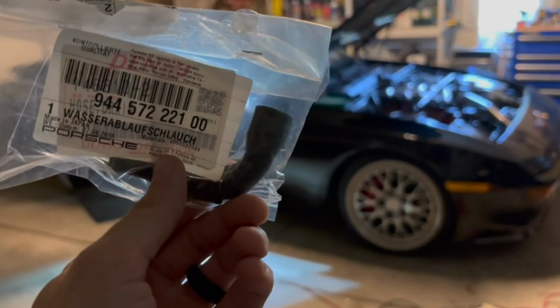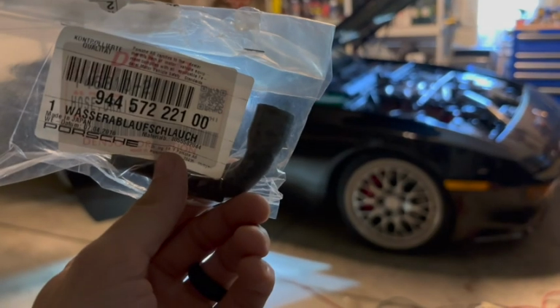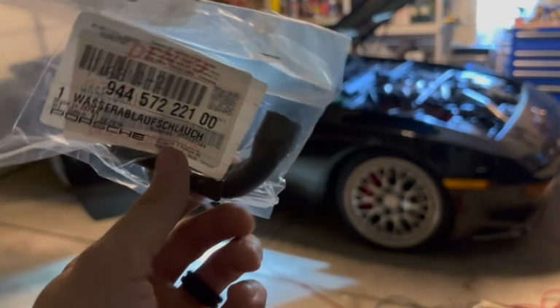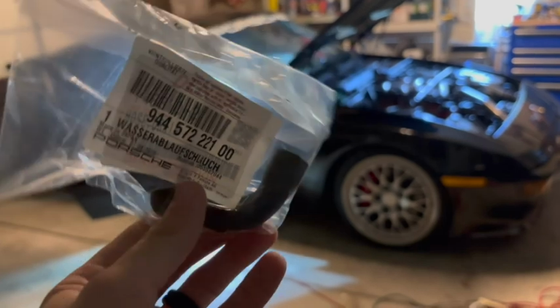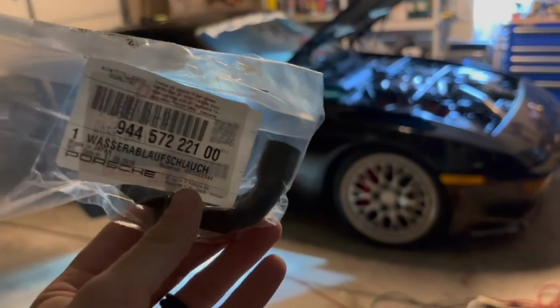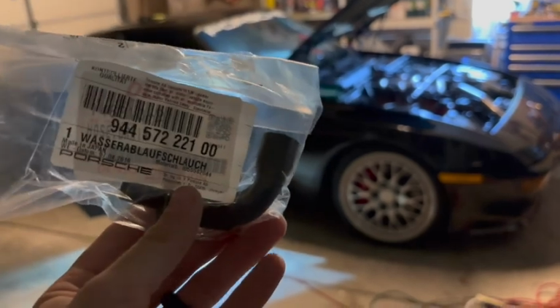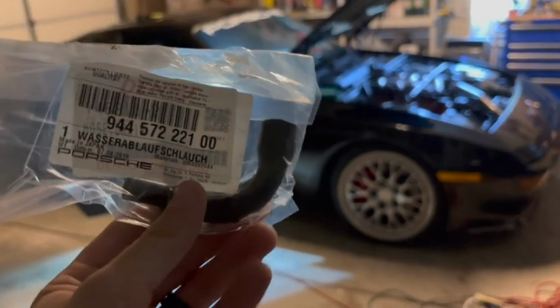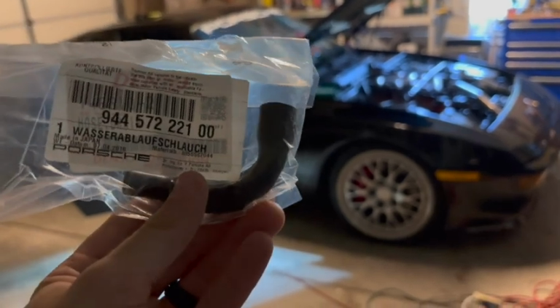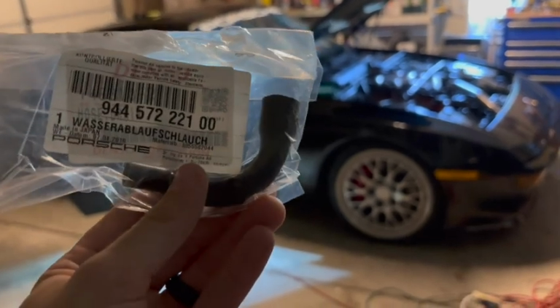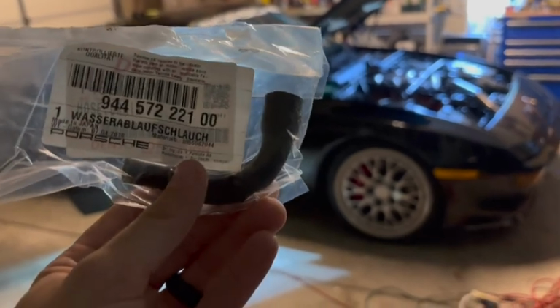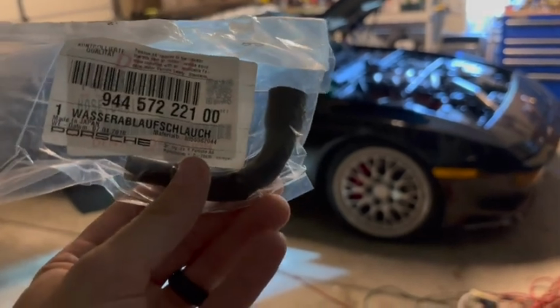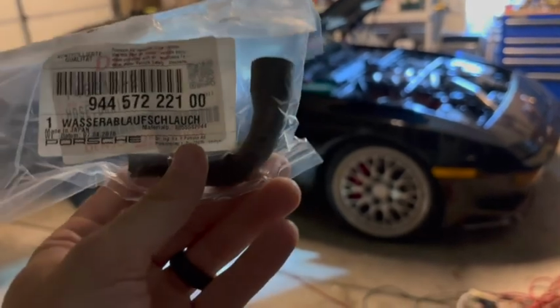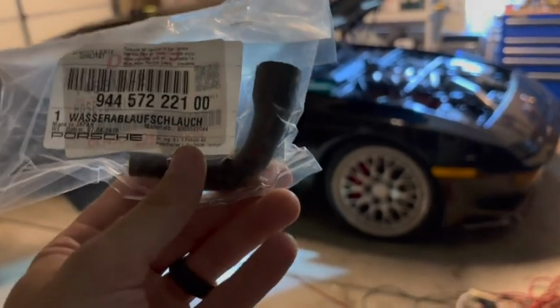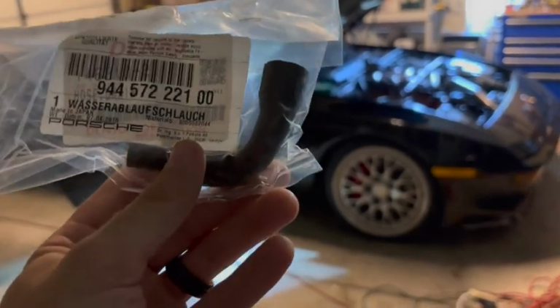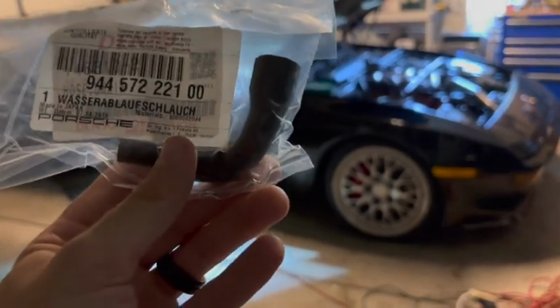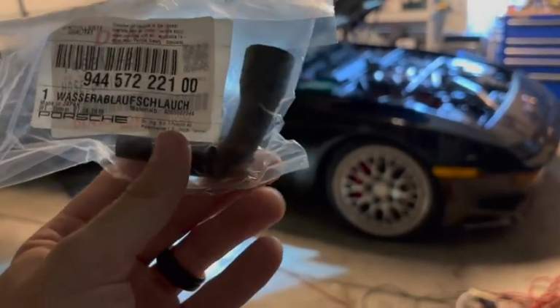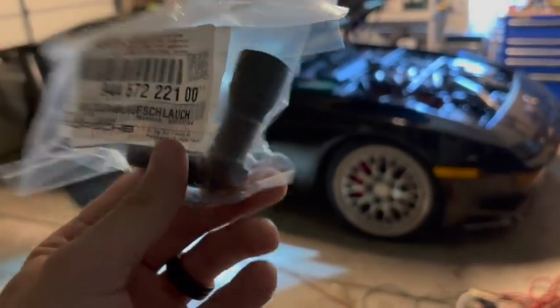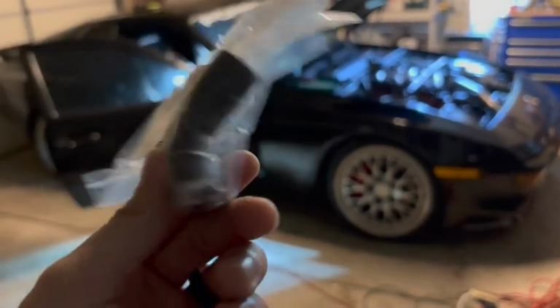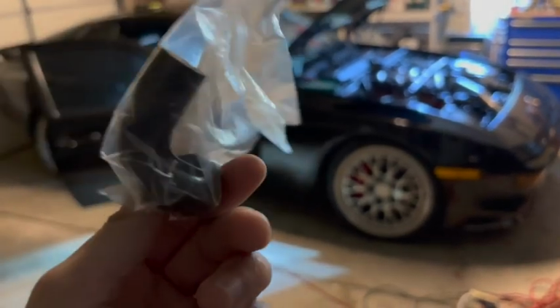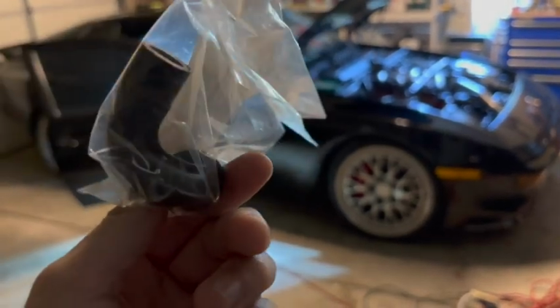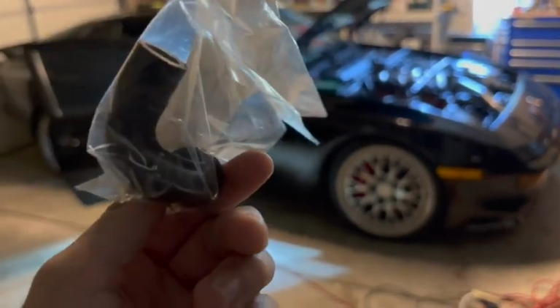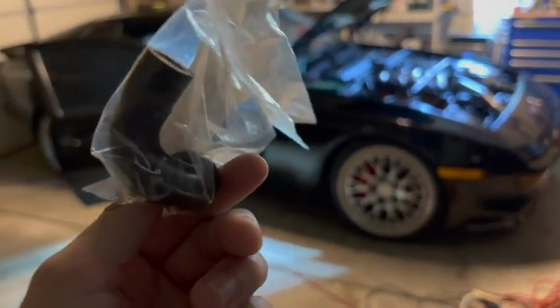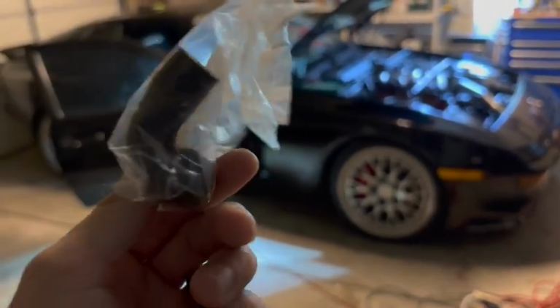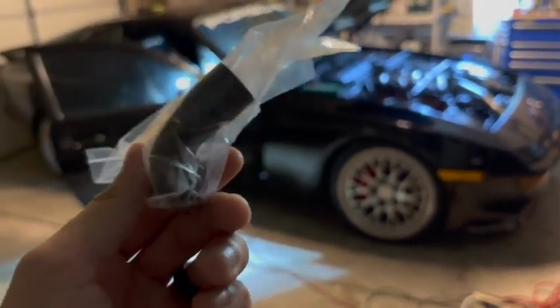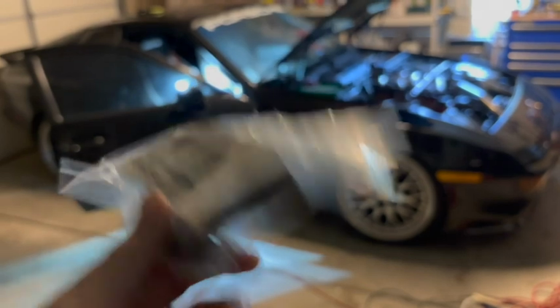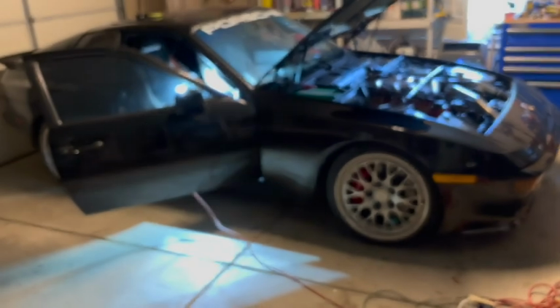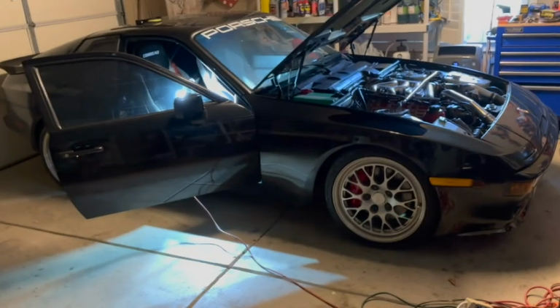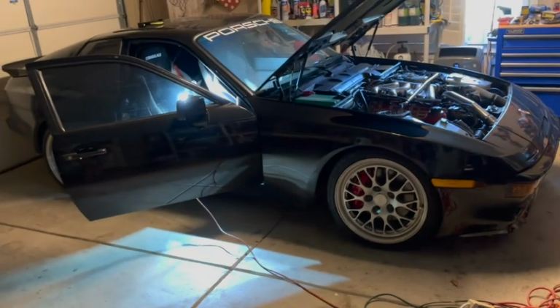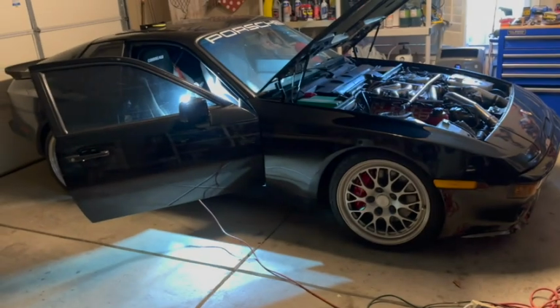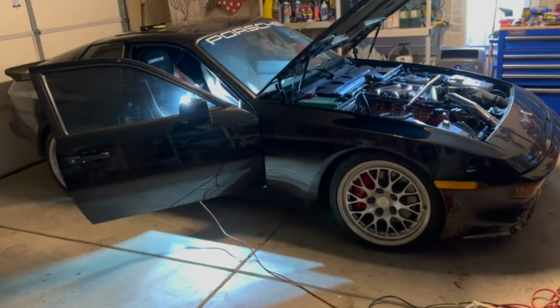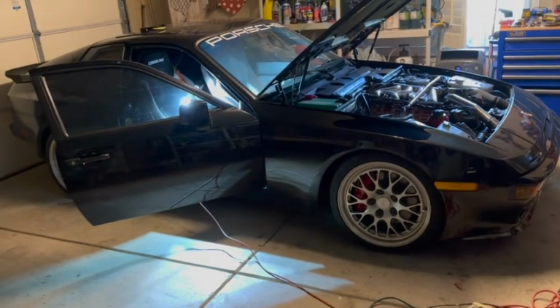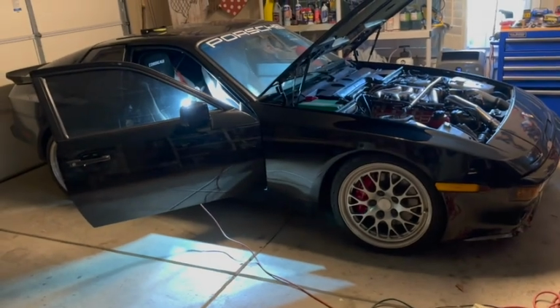Today's project is going to be replacing the AC drain hose in this 944 Turbo.